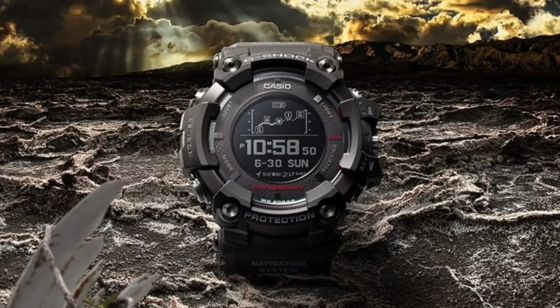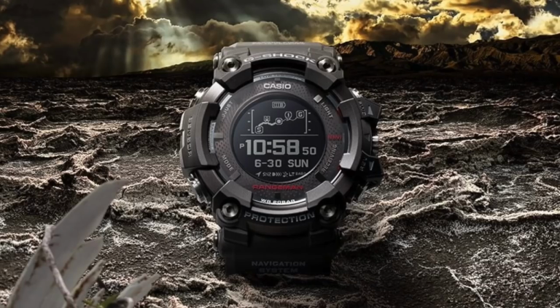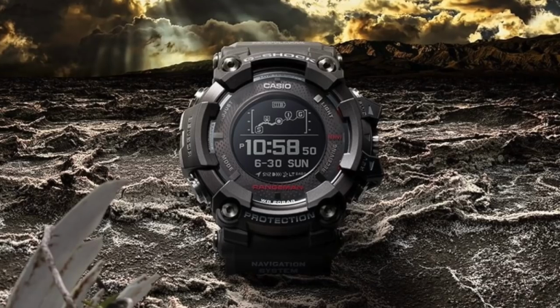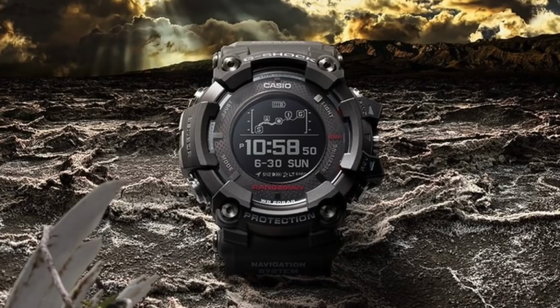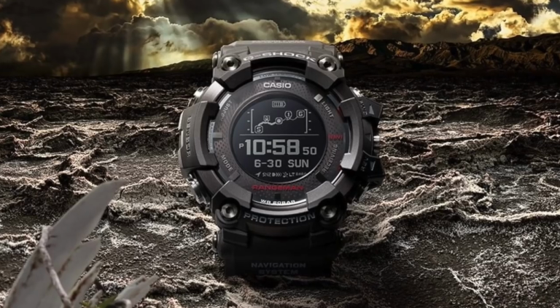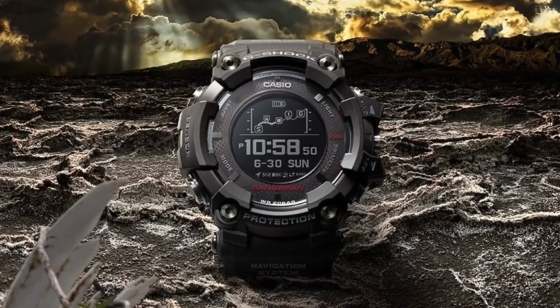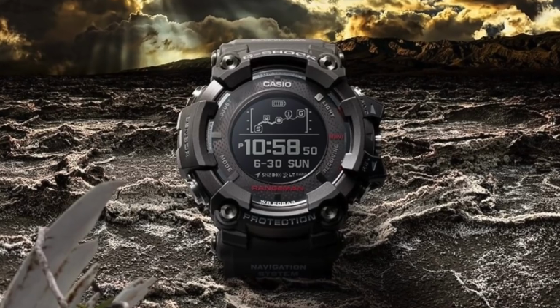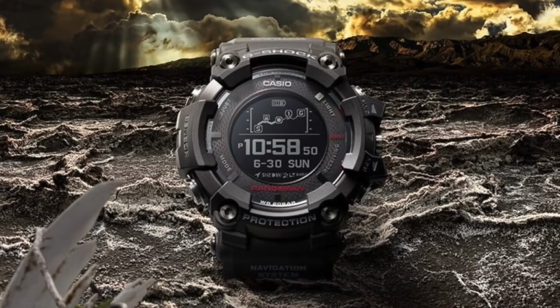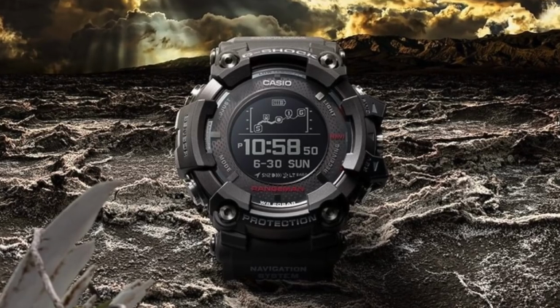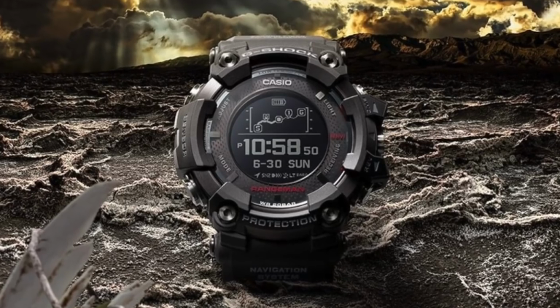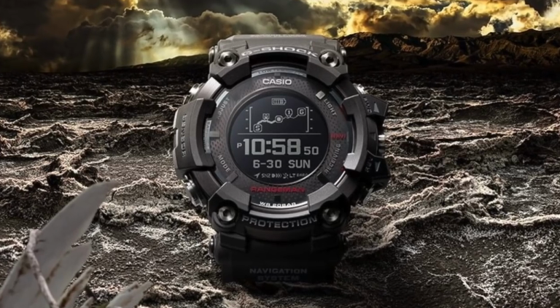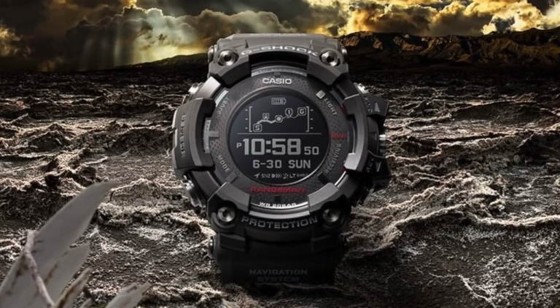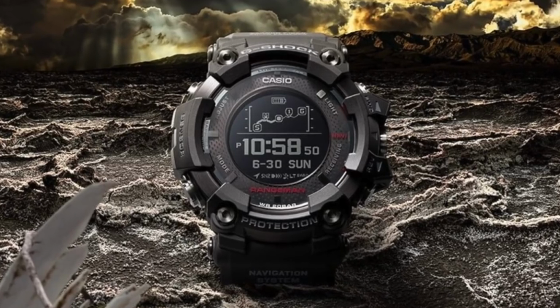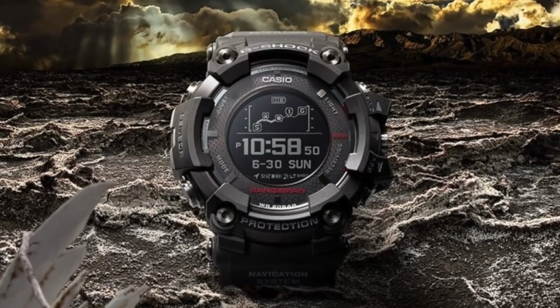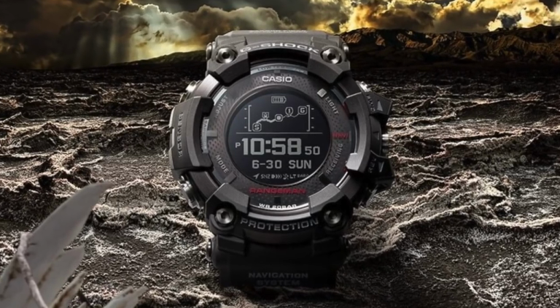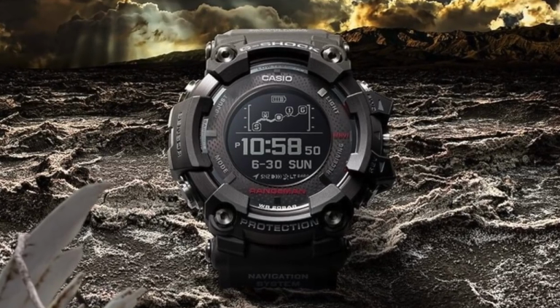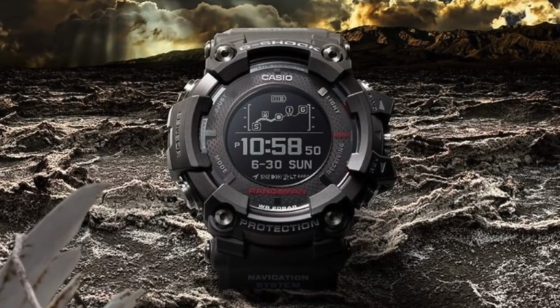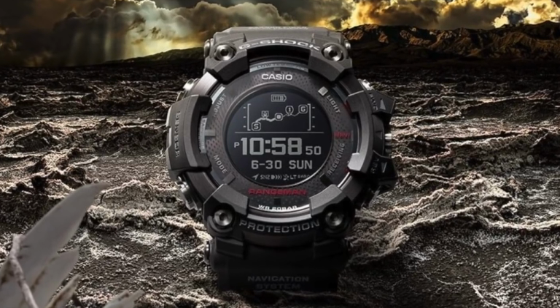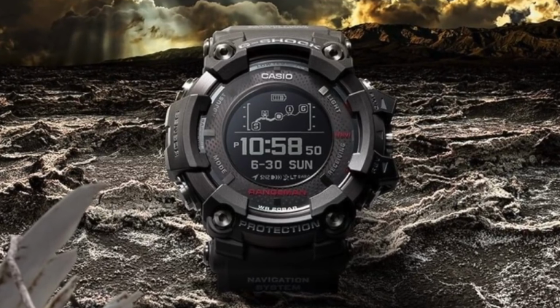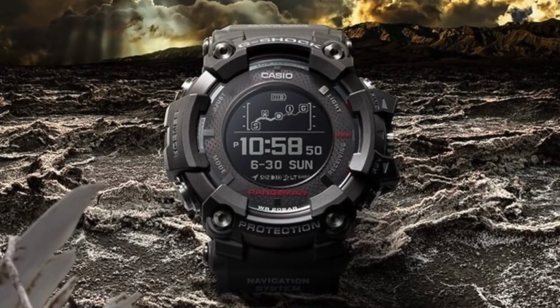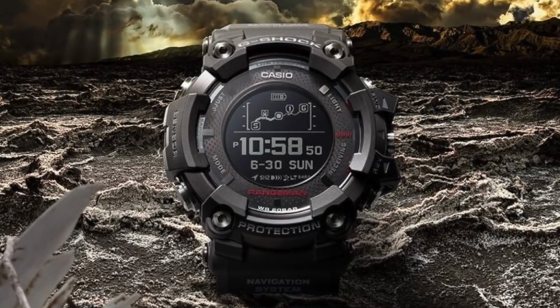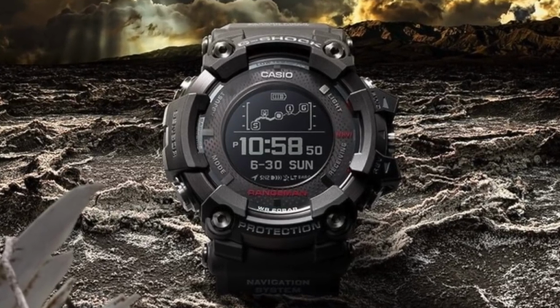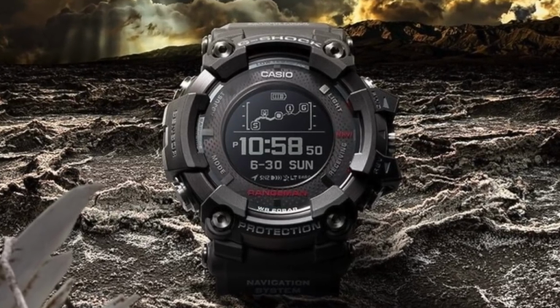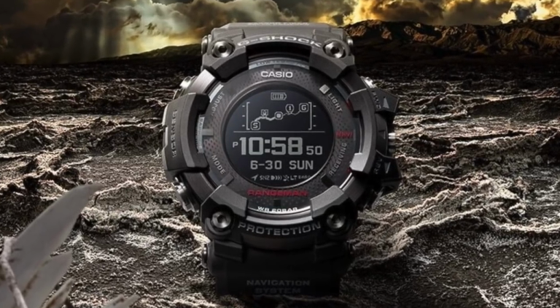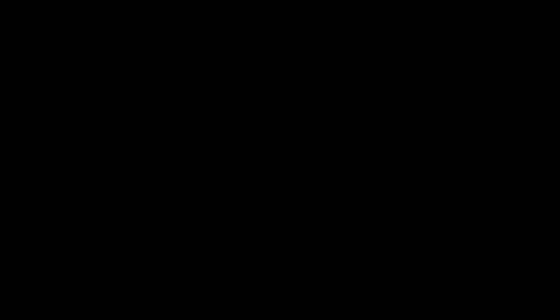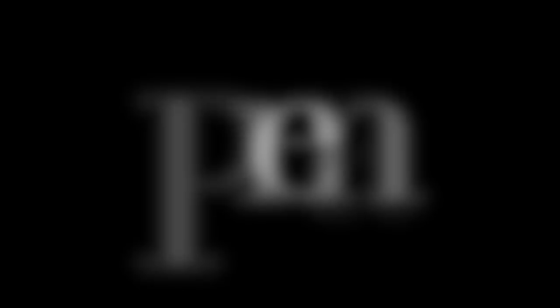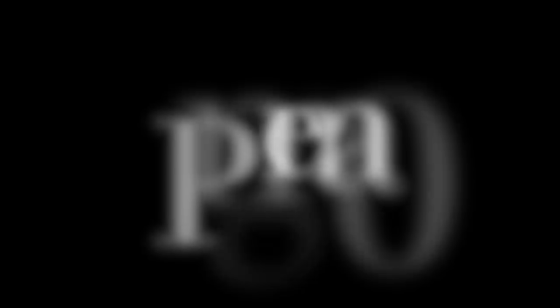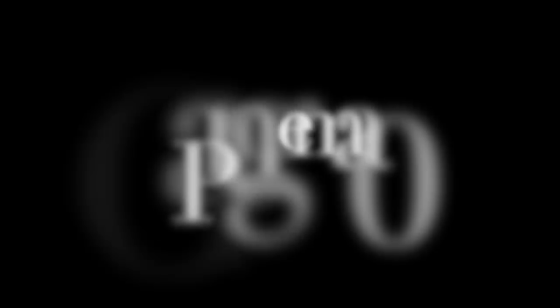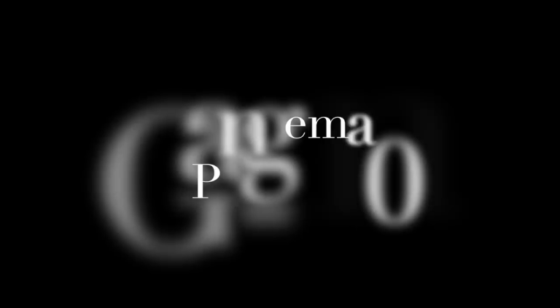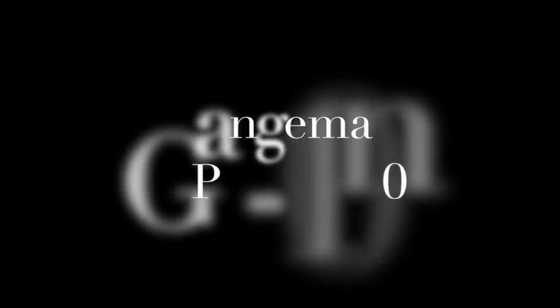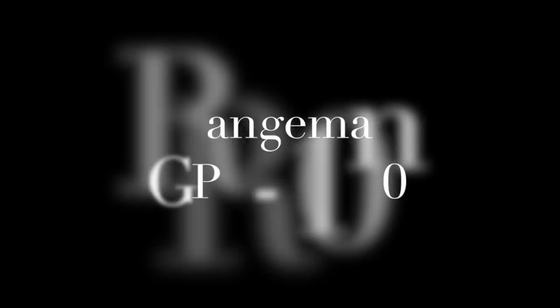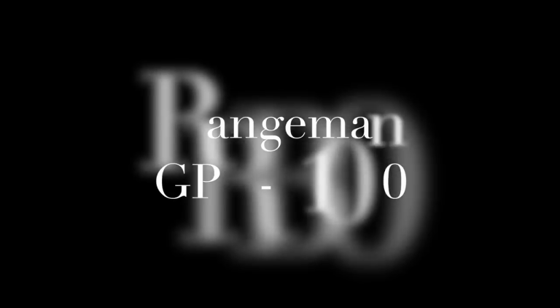Hey guys, what's up? Today I'm going to be comparing the new Rangeman with the older one.